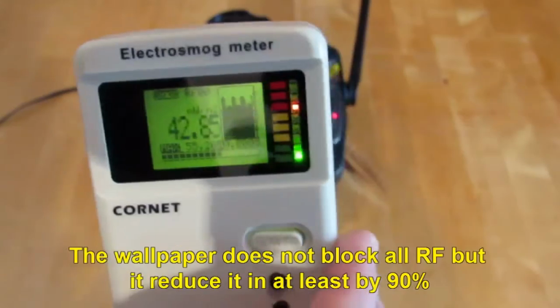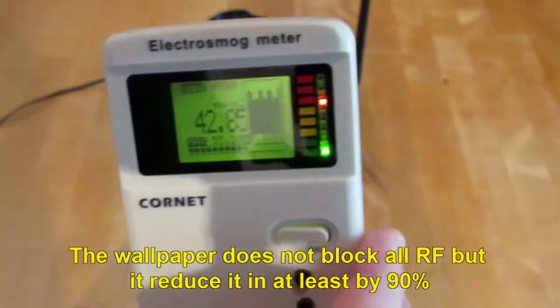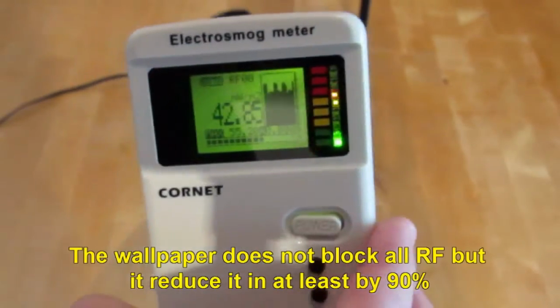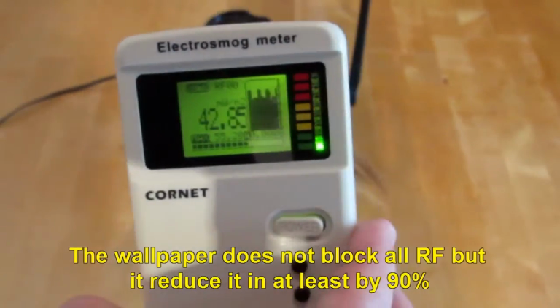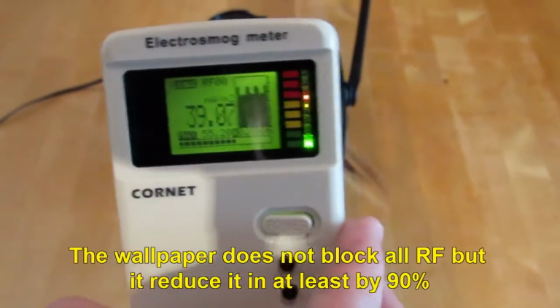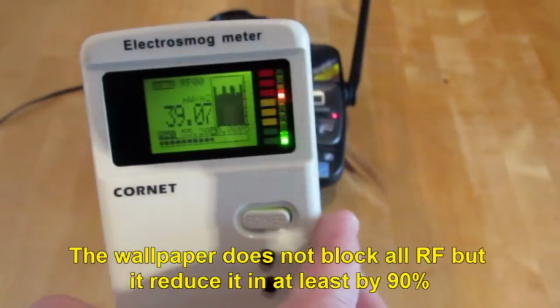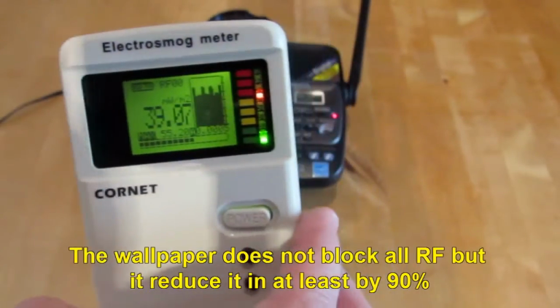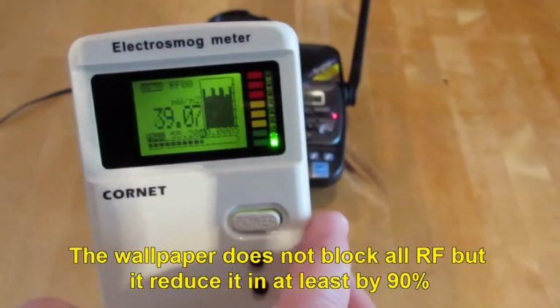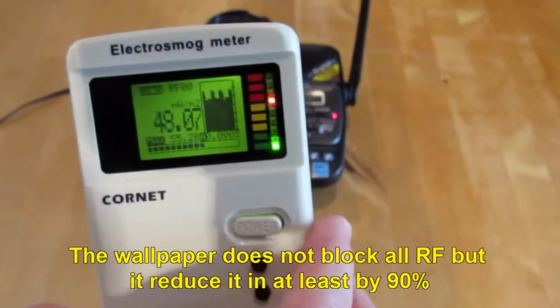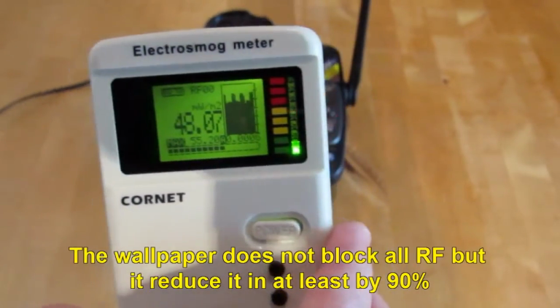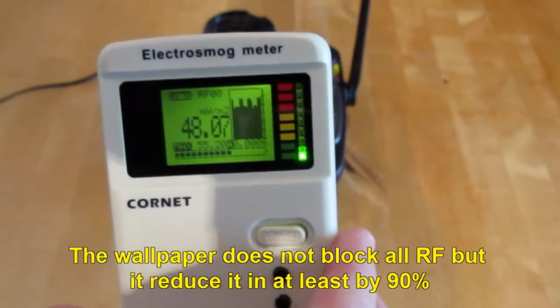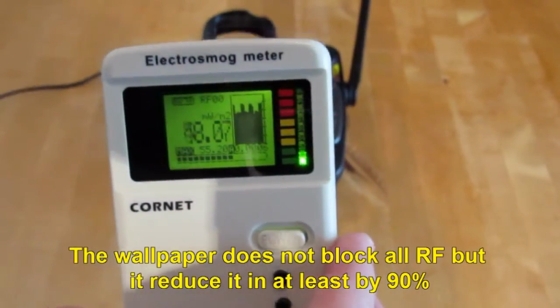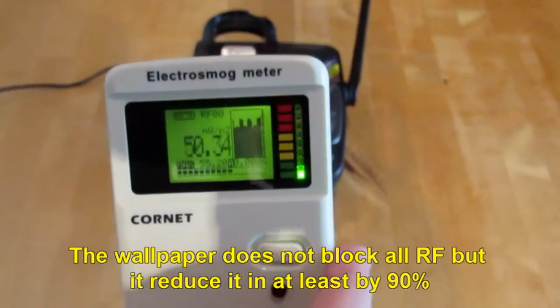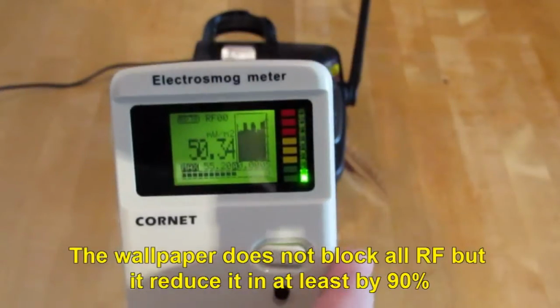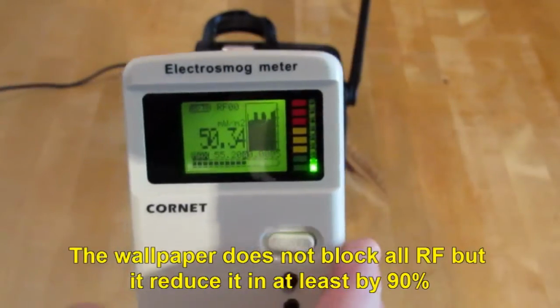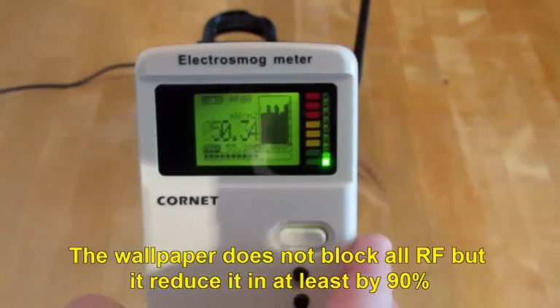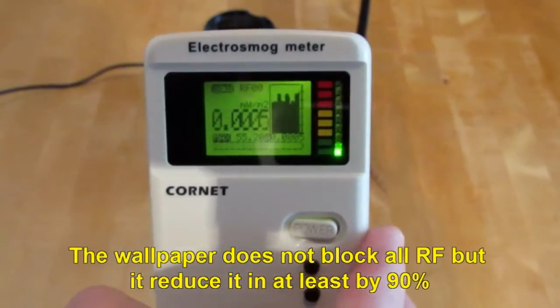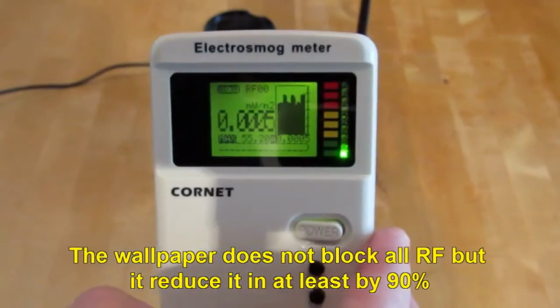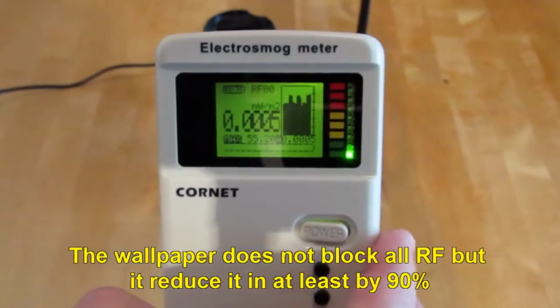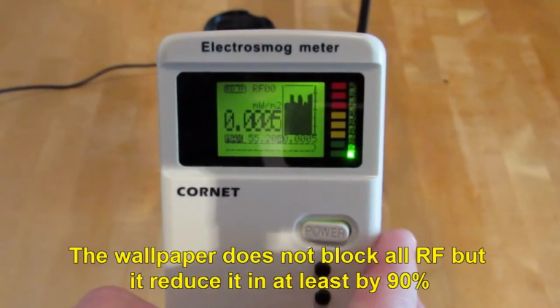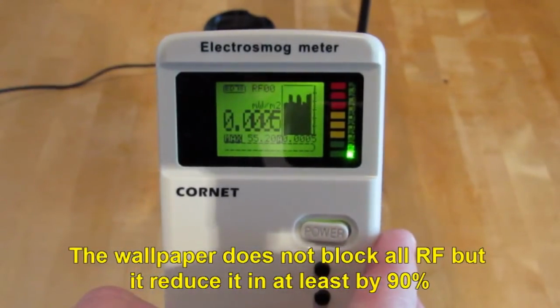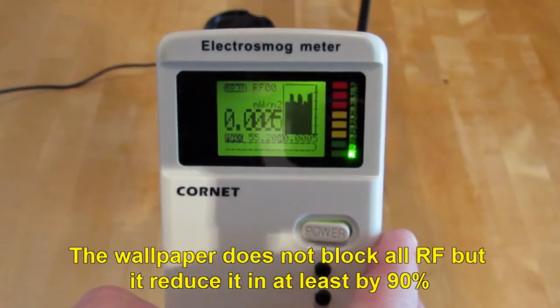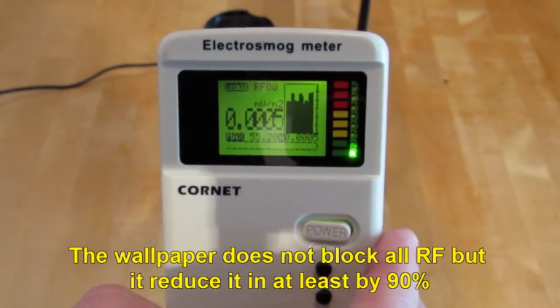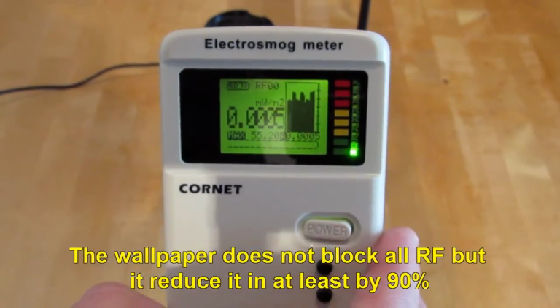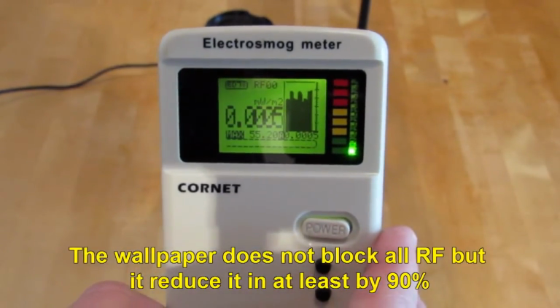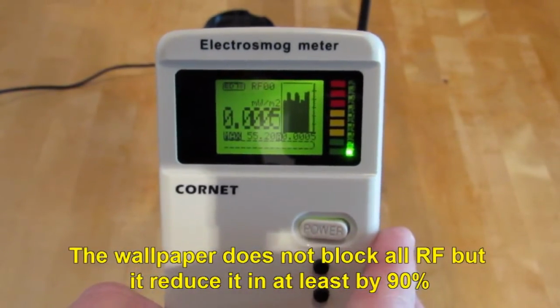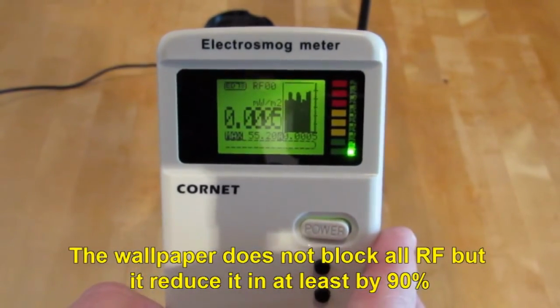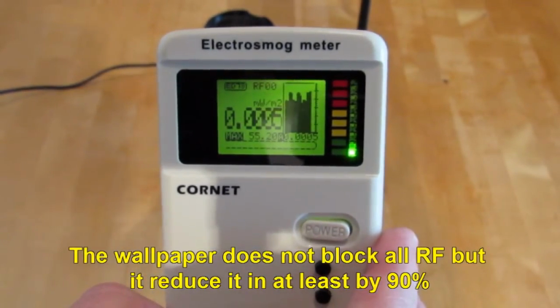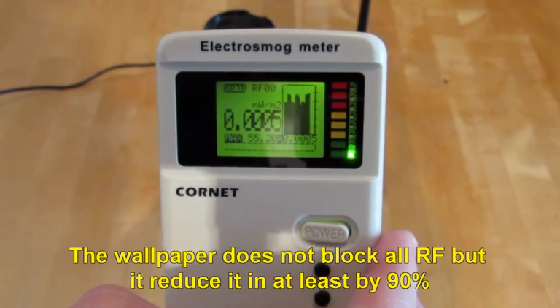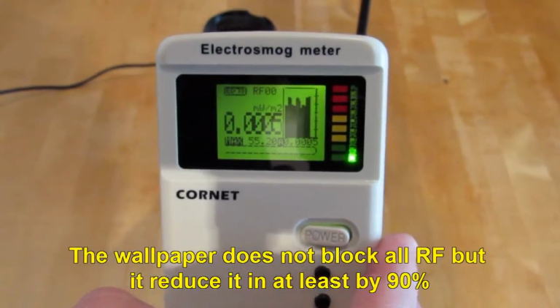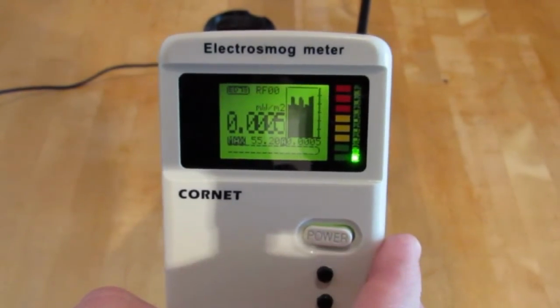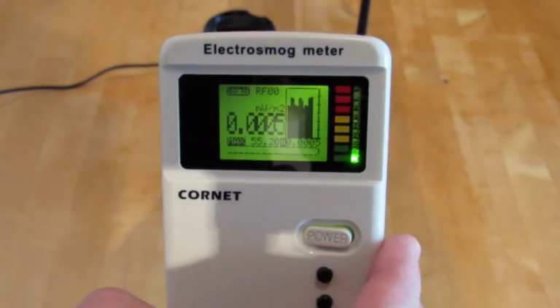The wallpaper does not block all RF, but it reduces it by at least 90%.